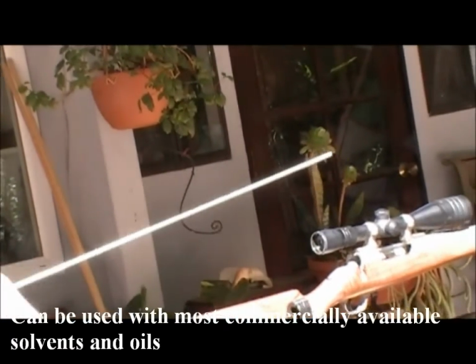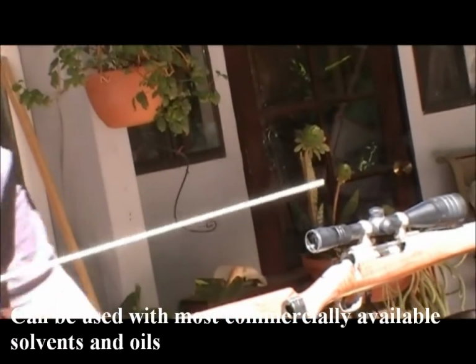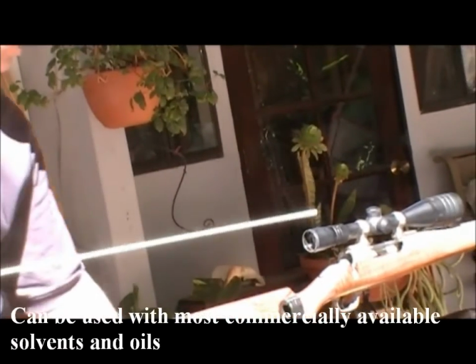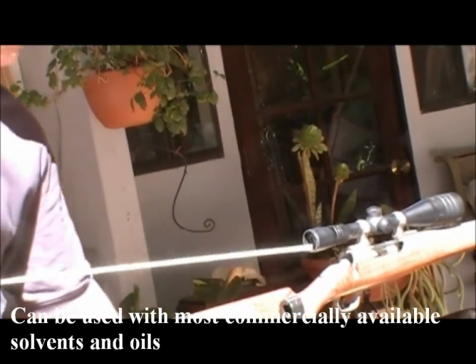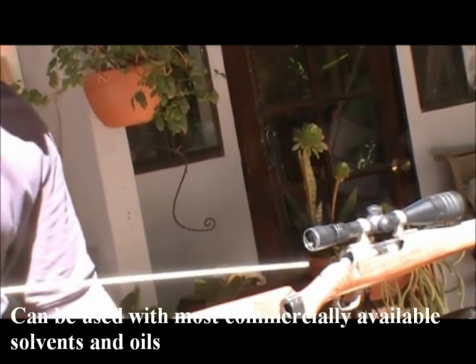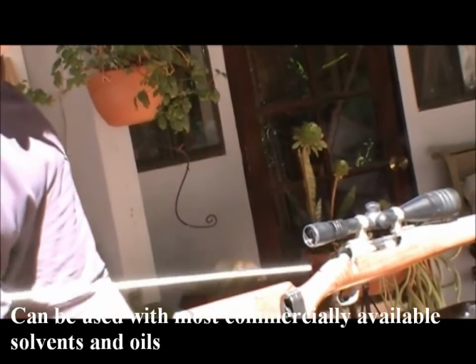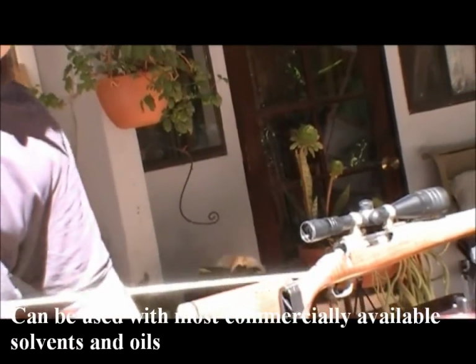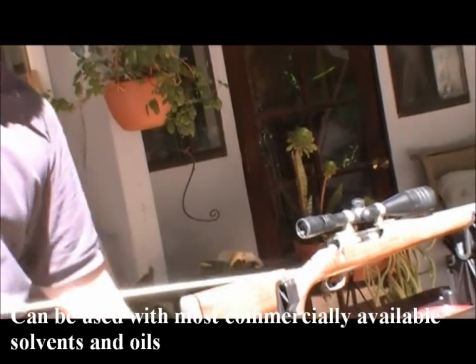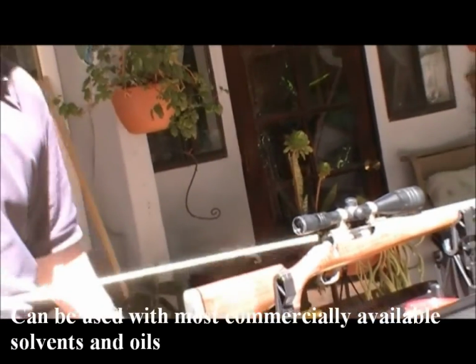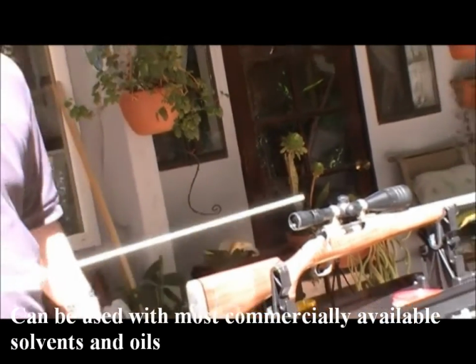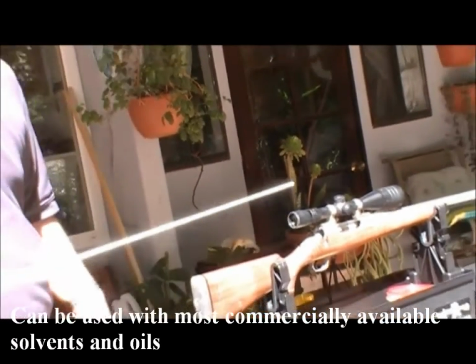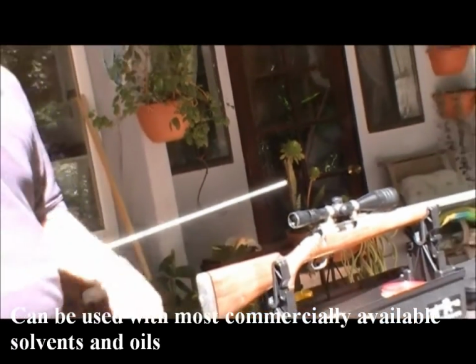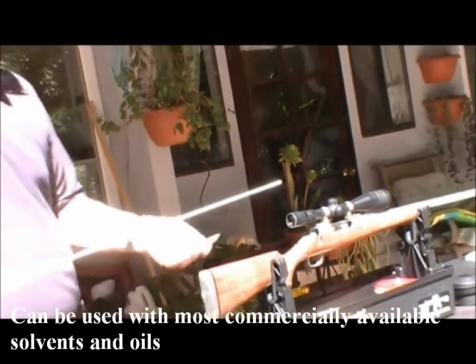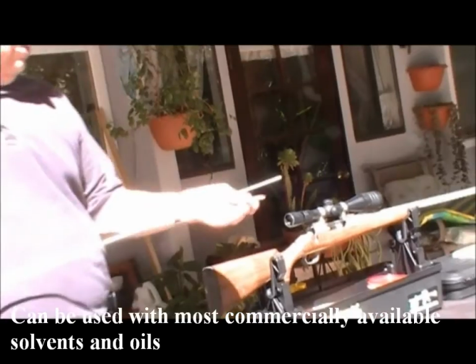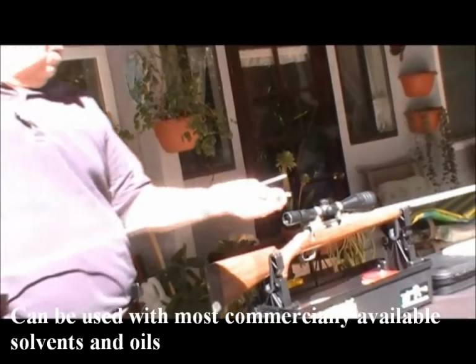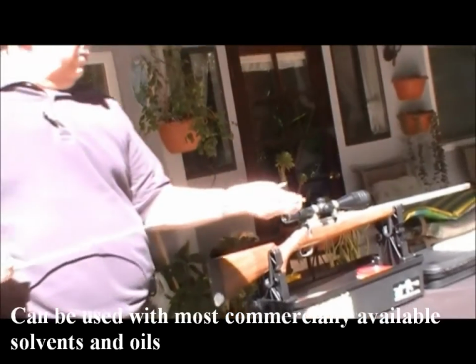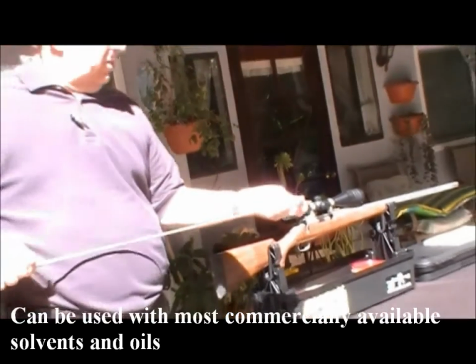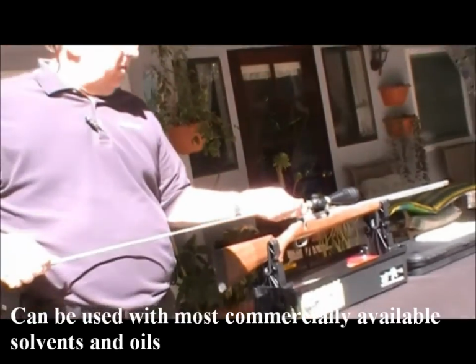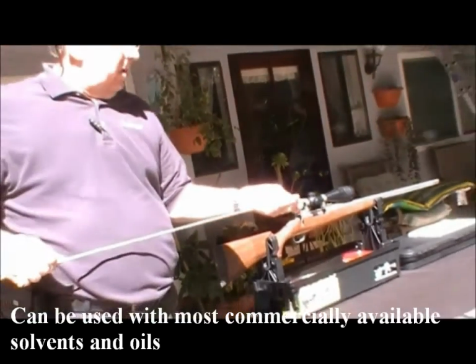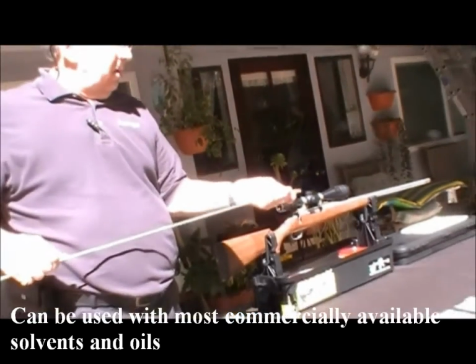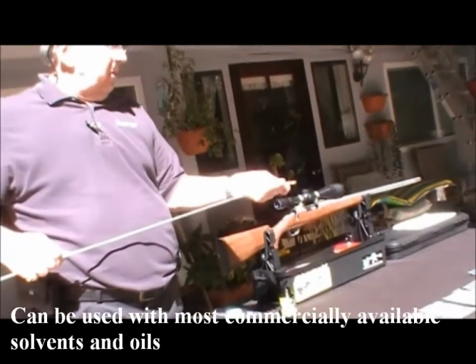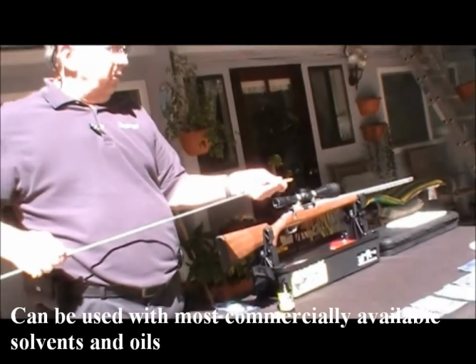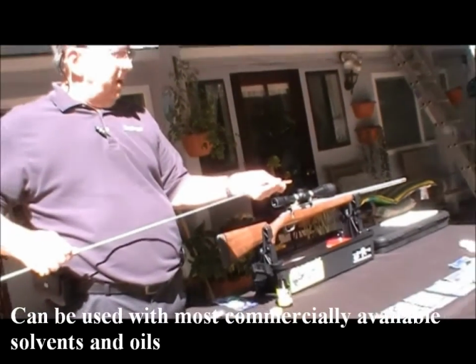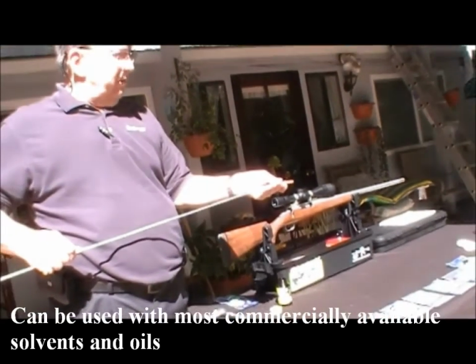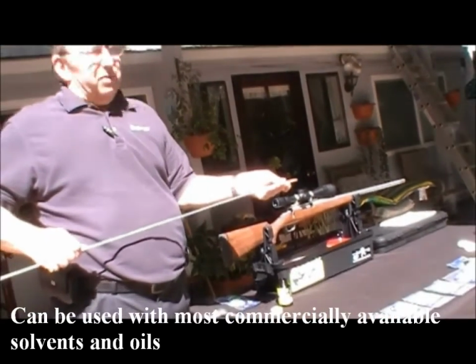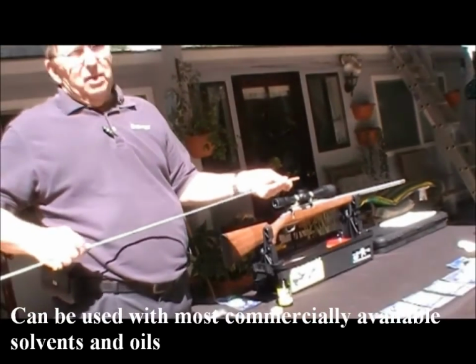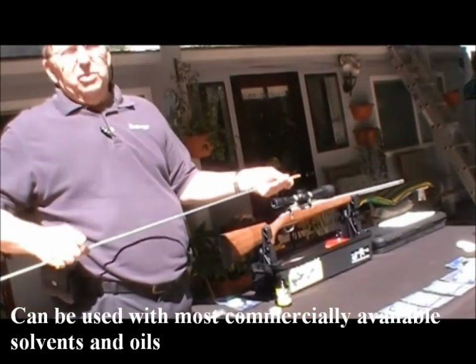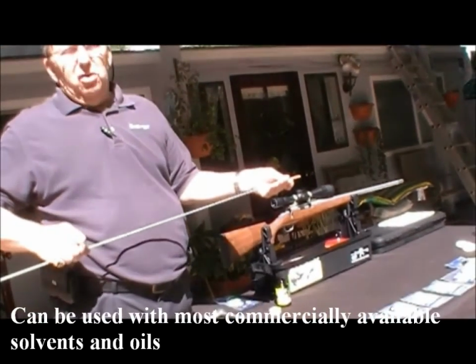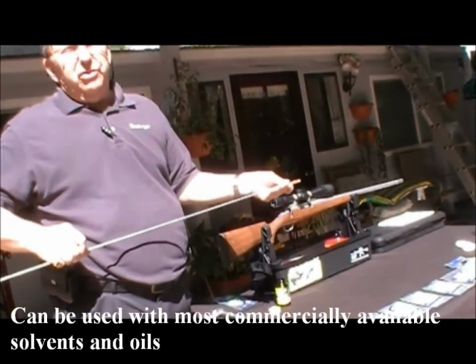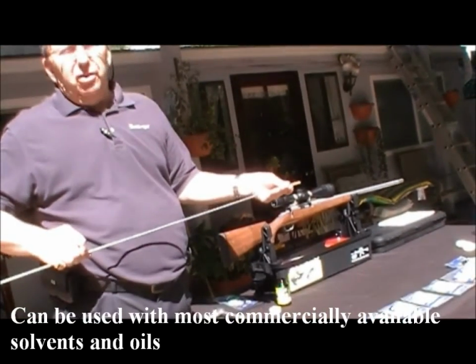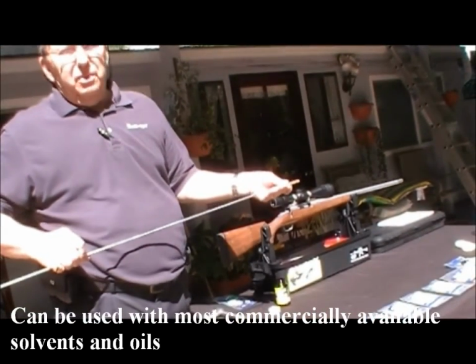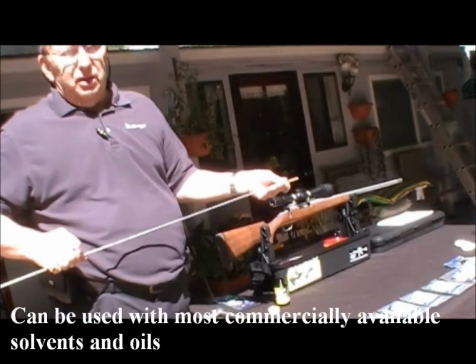If you read the manufacturer's instructions with most solvents, they'll tell you to let it wait sometimes as long as 30 minutes.